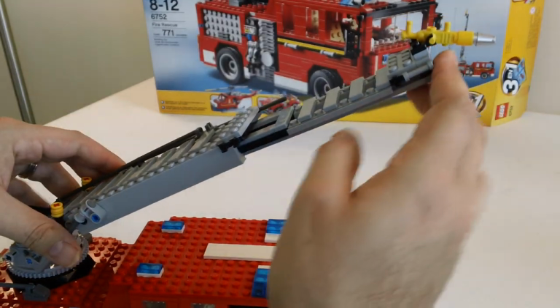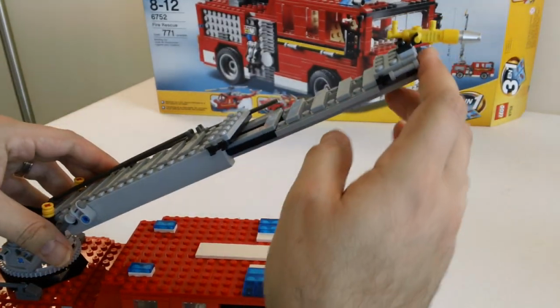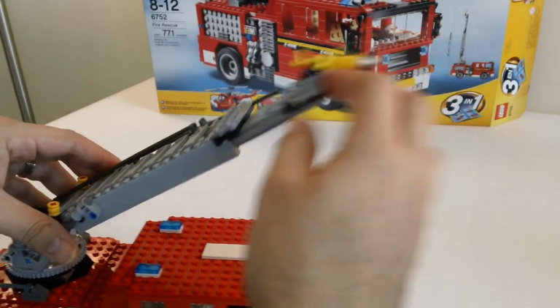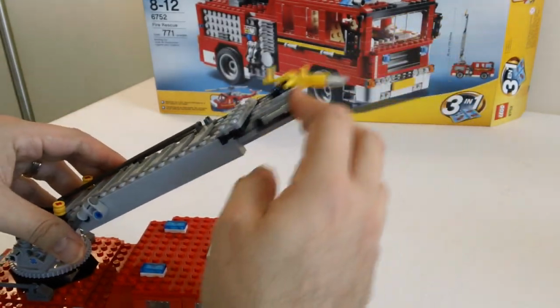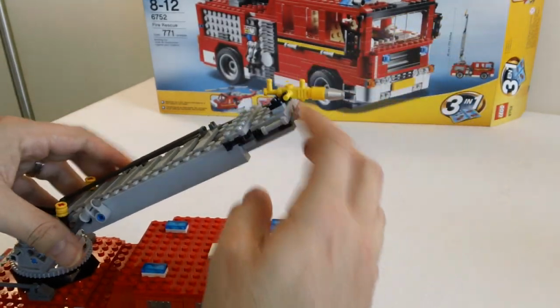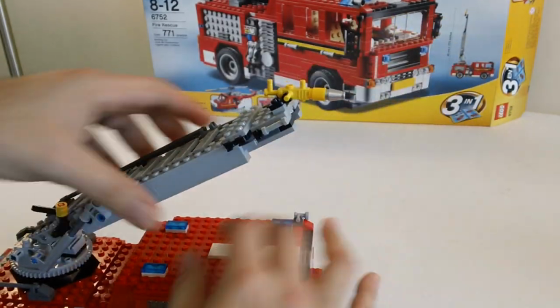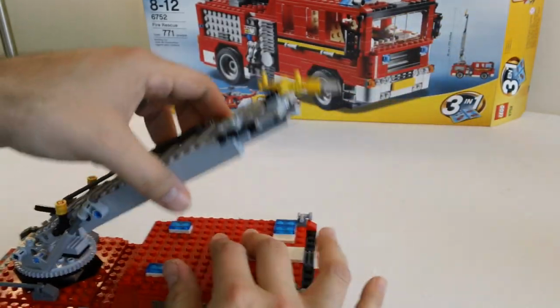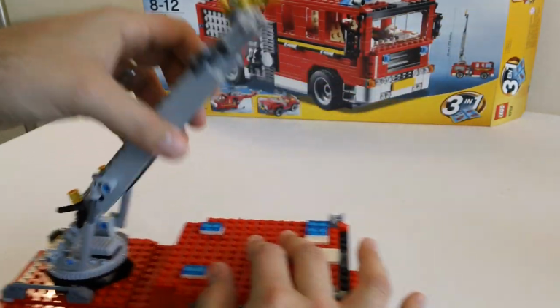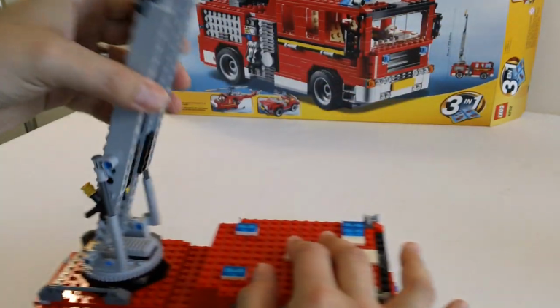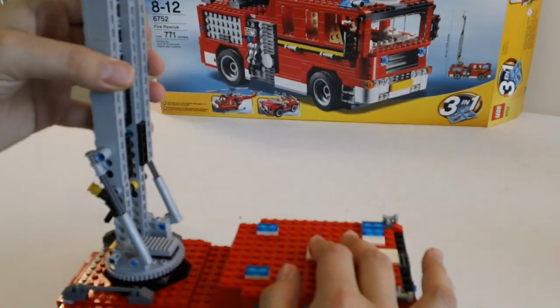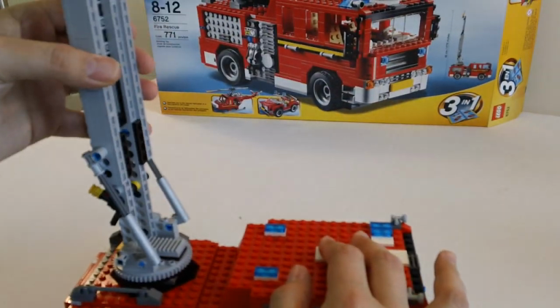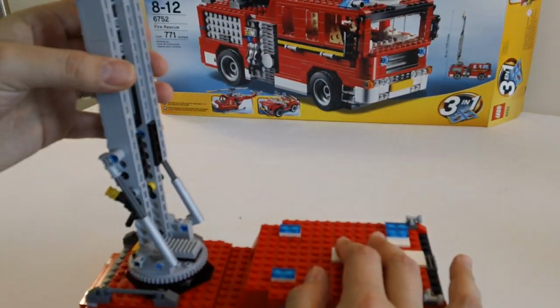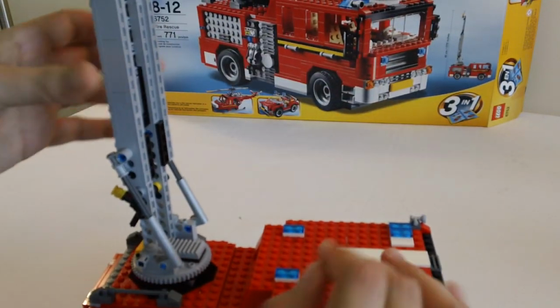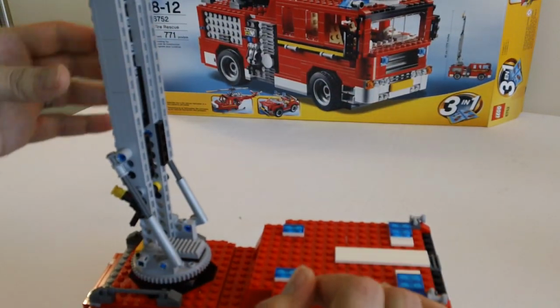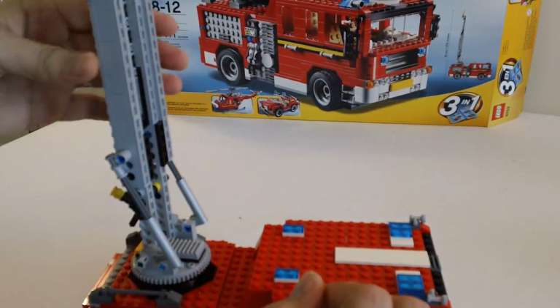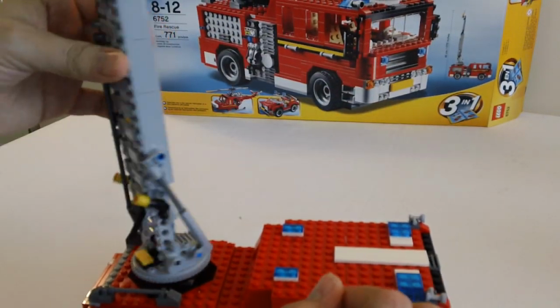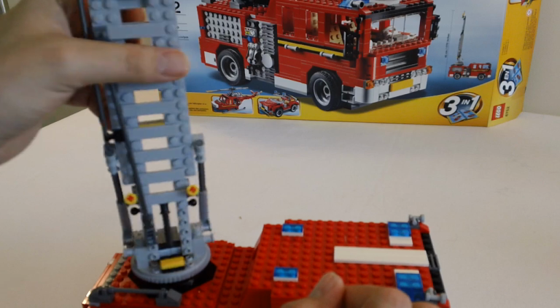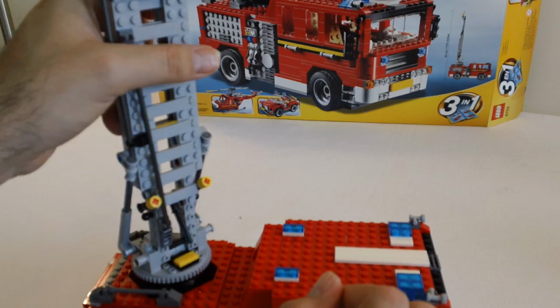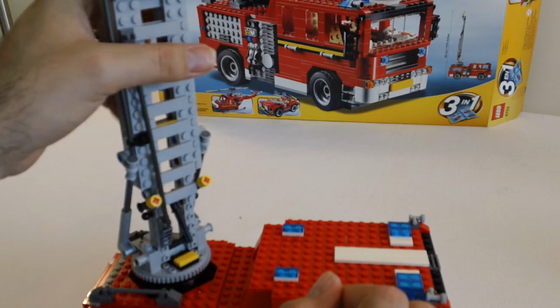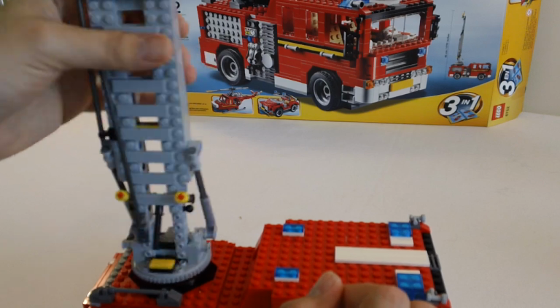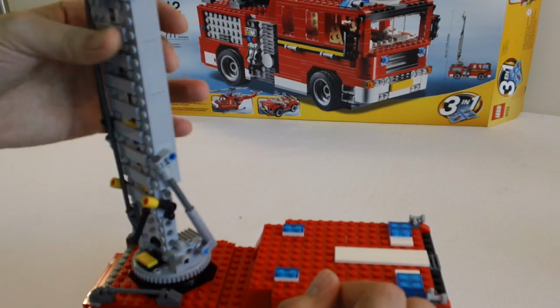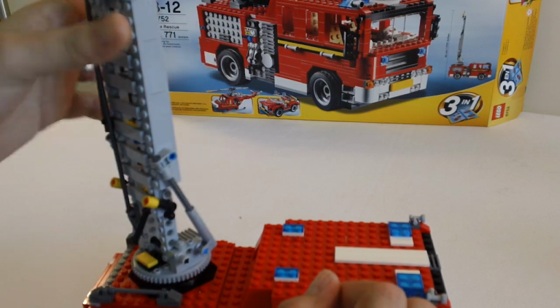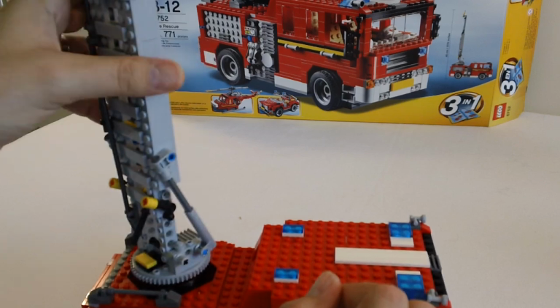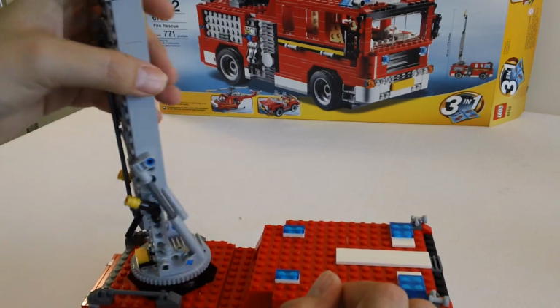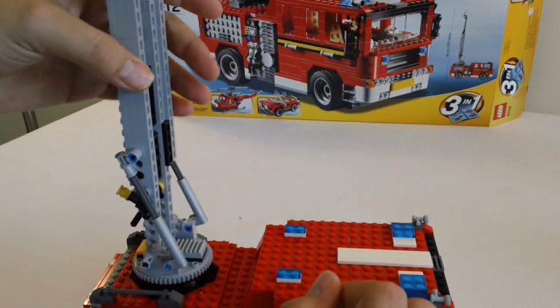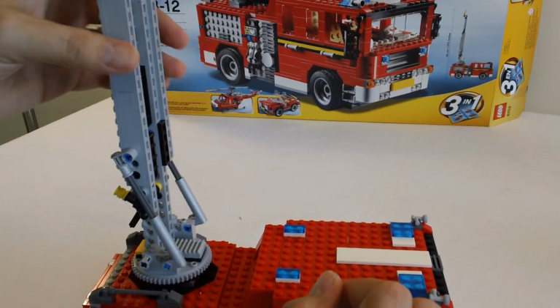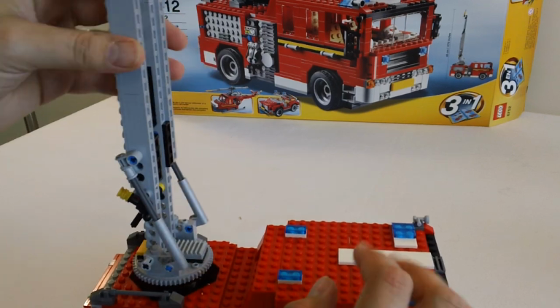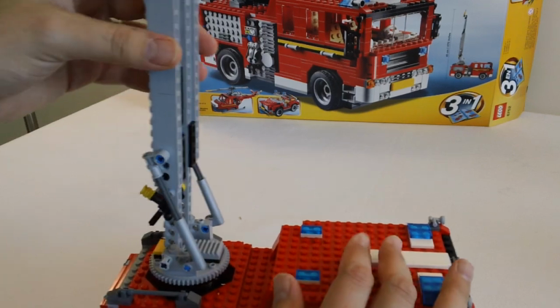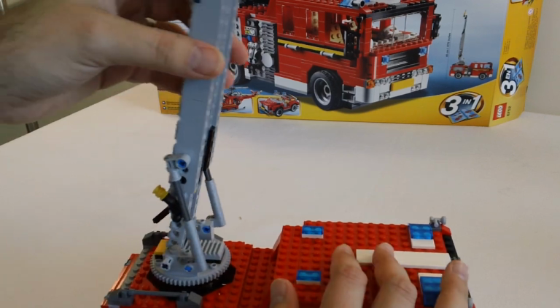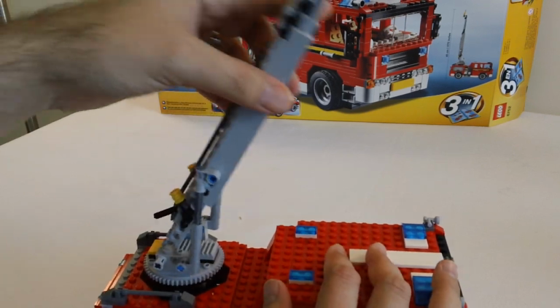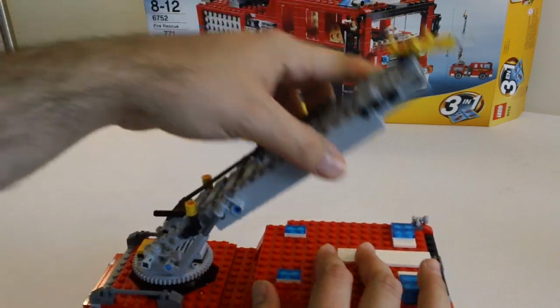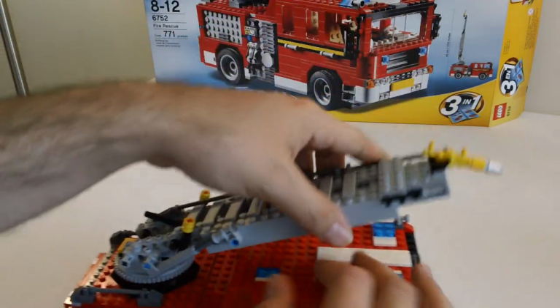It will go straight up. It is on there really secure, really nice.